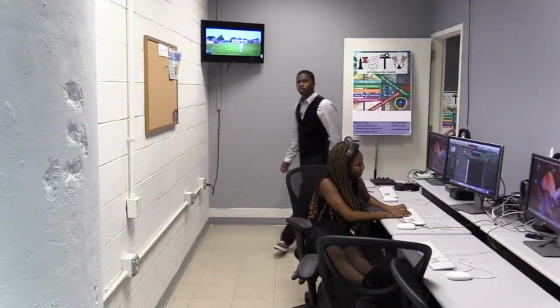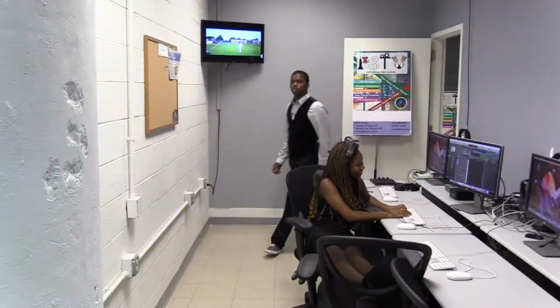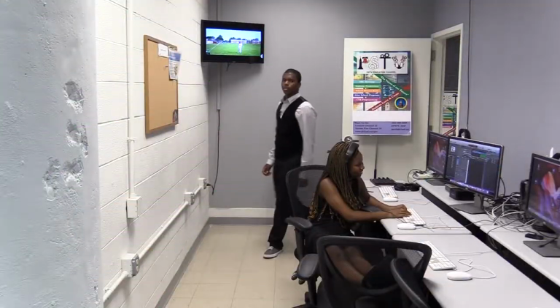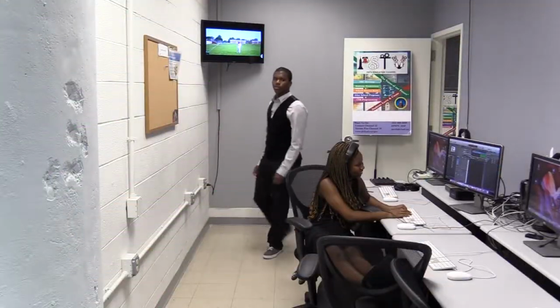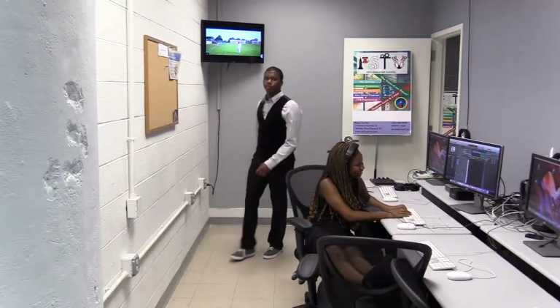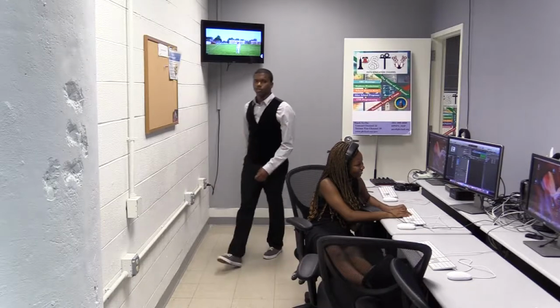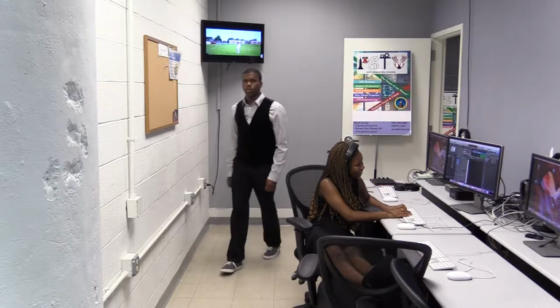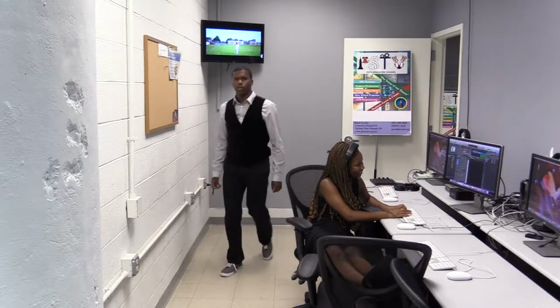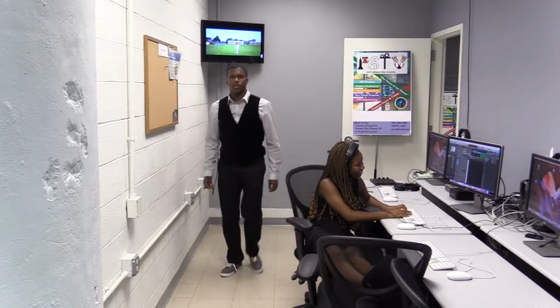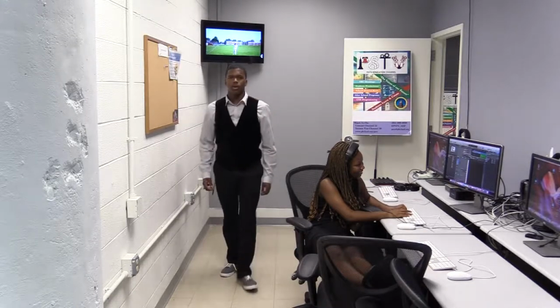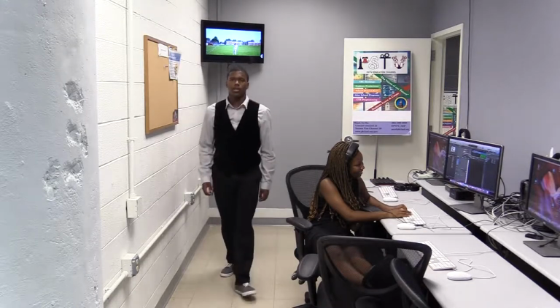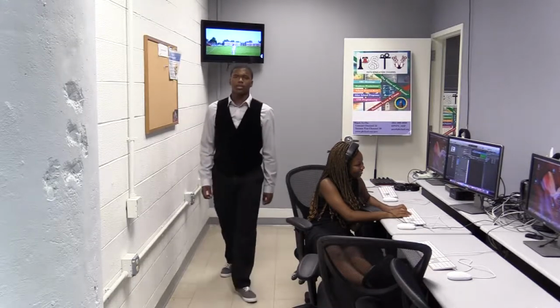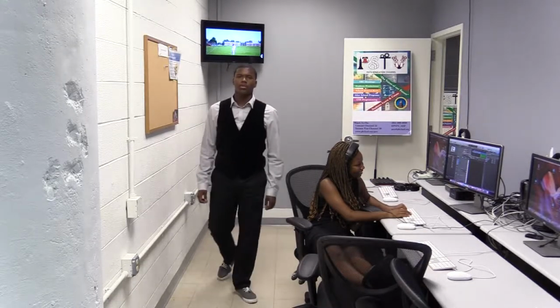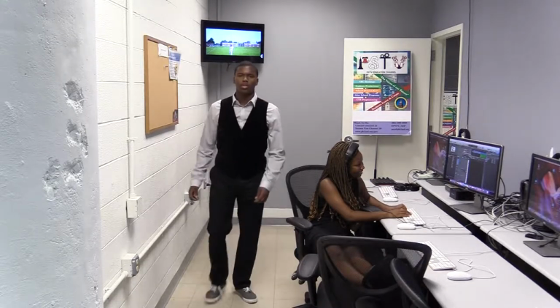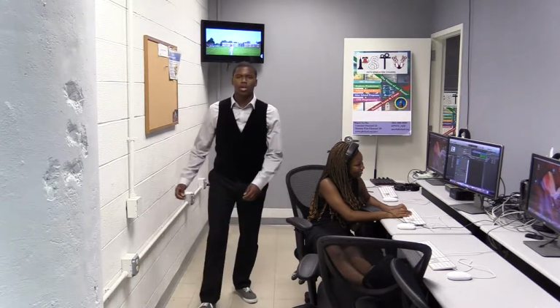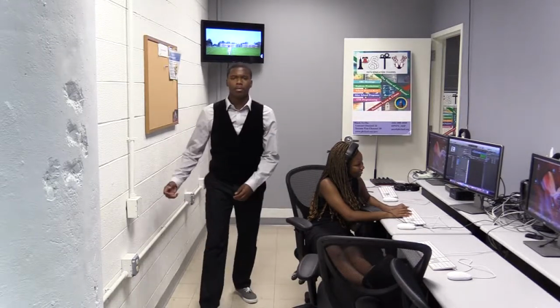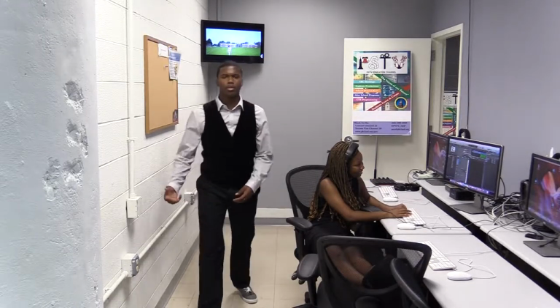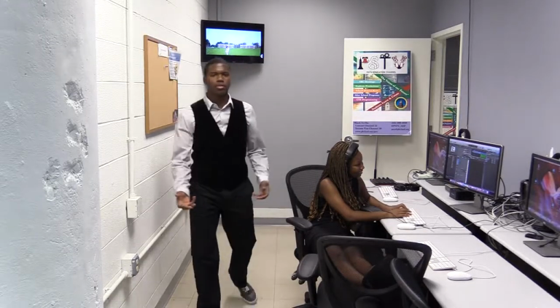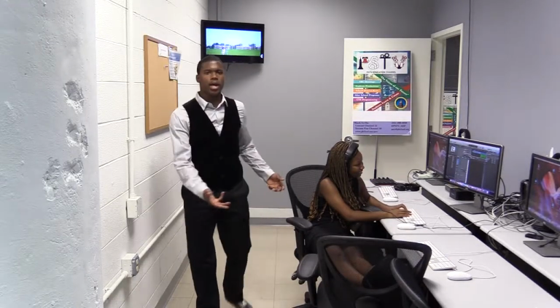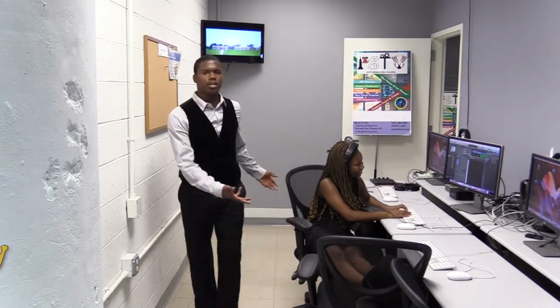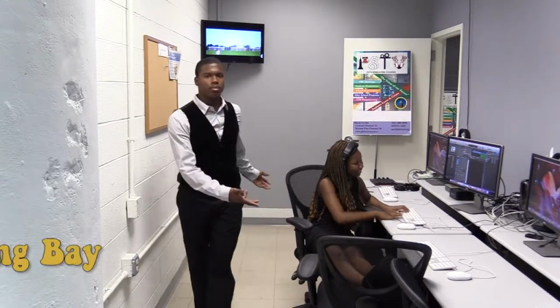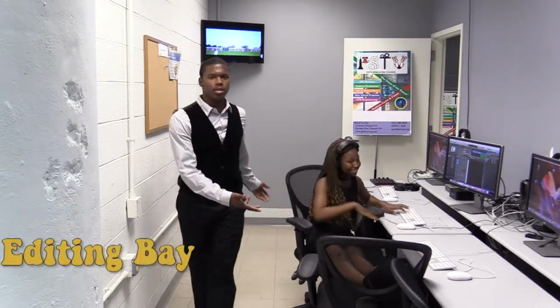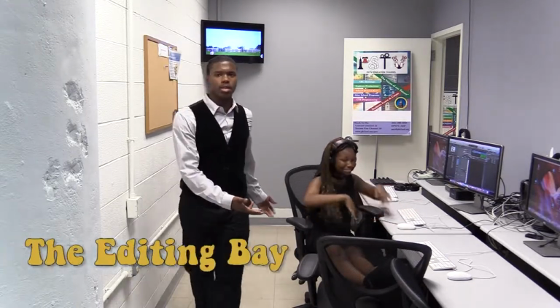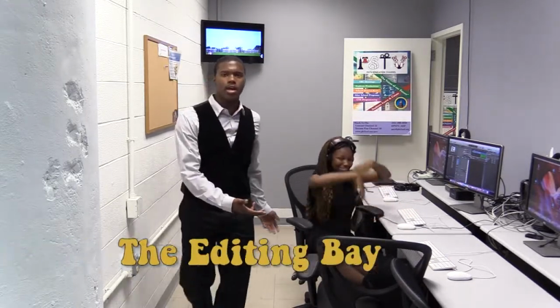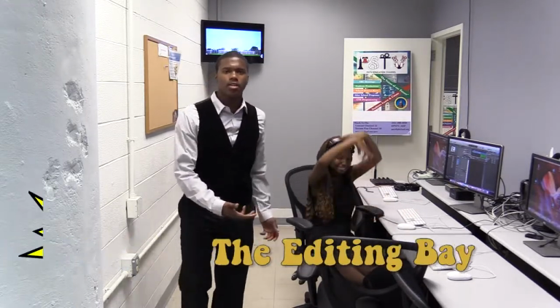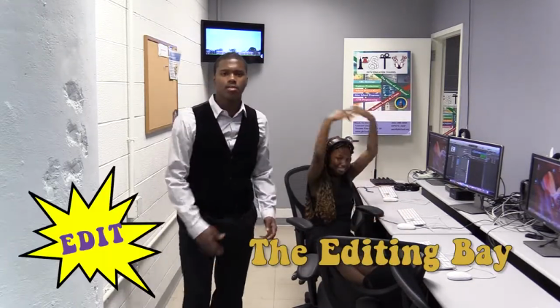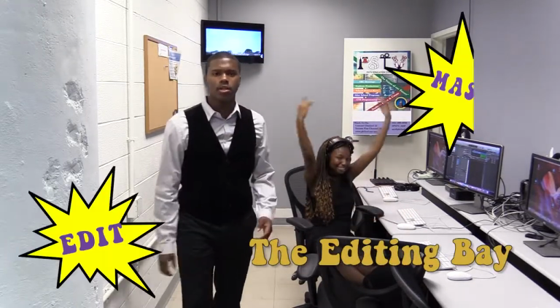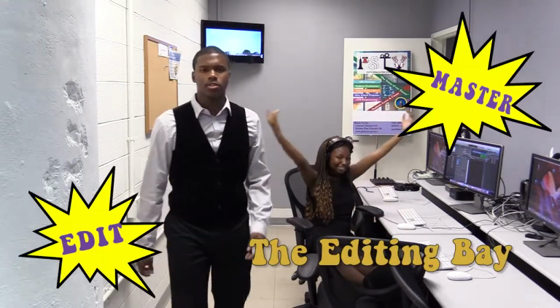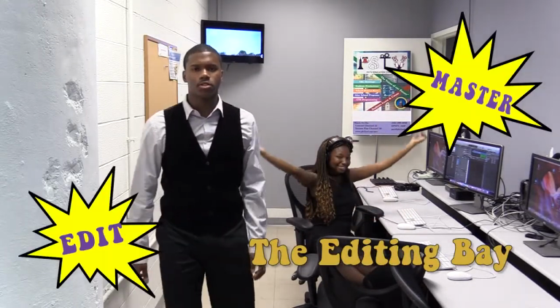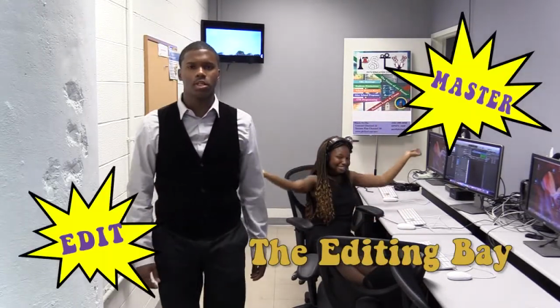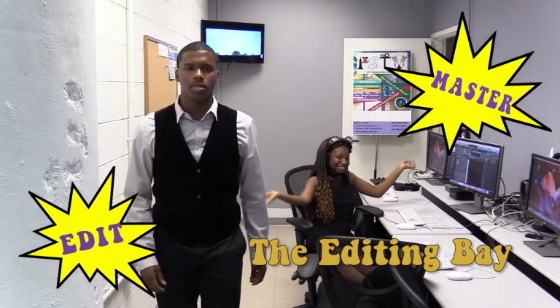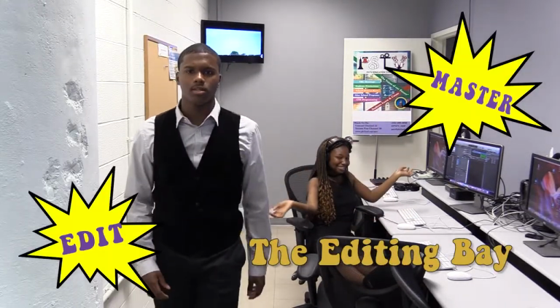Once you finish recording your audio, you can come here into the editing bed and edit and master your sound bites.